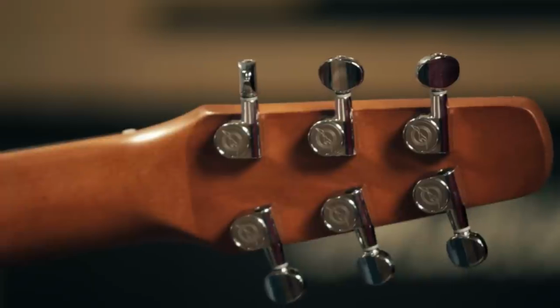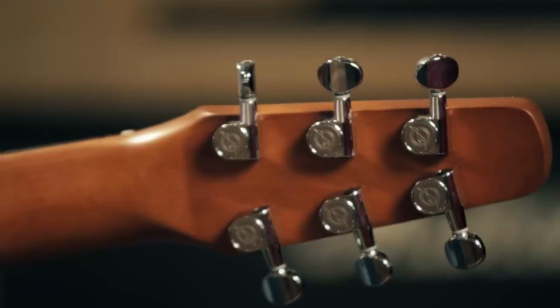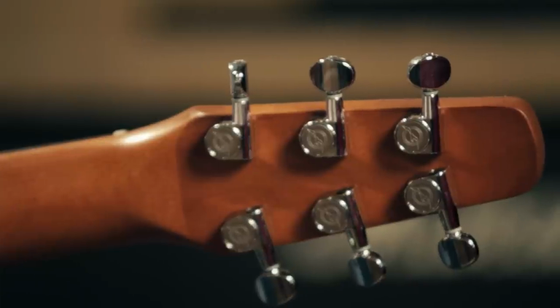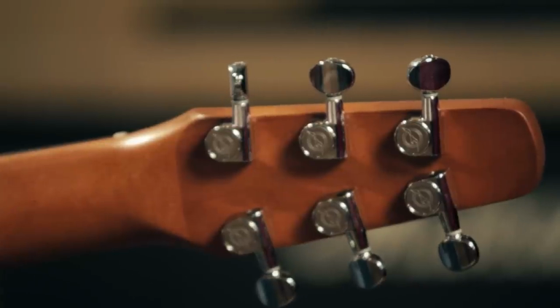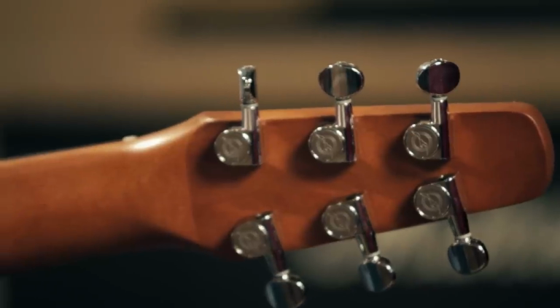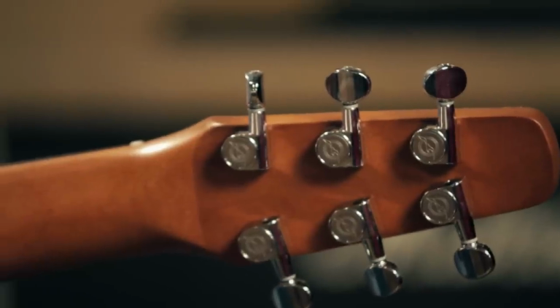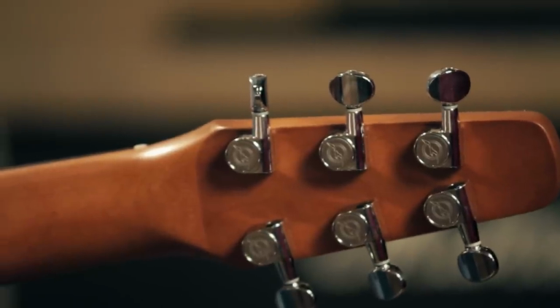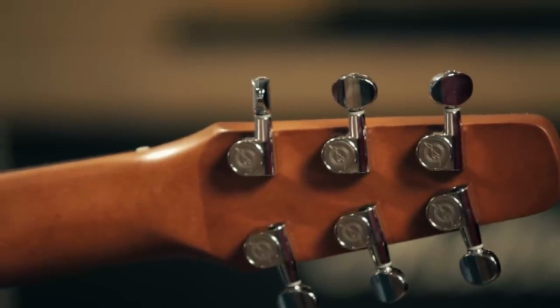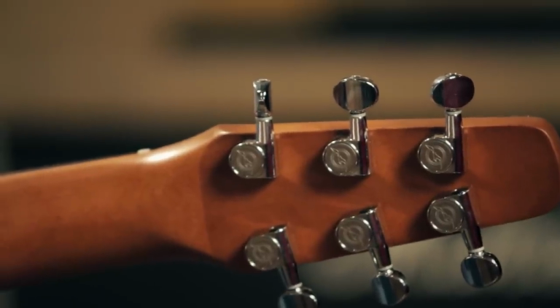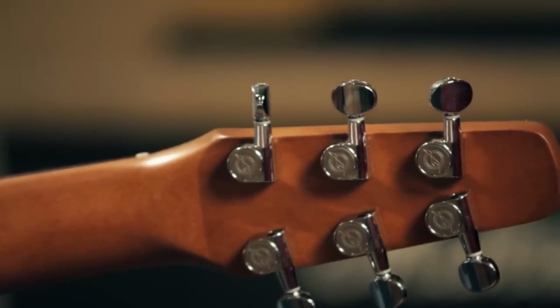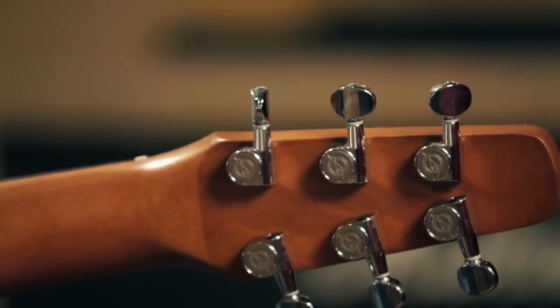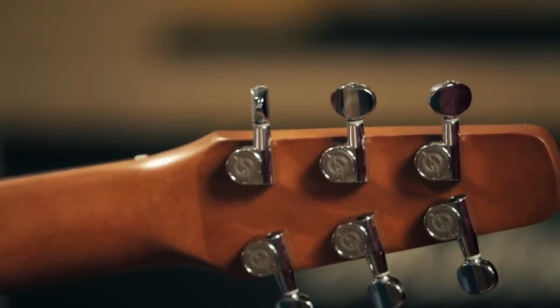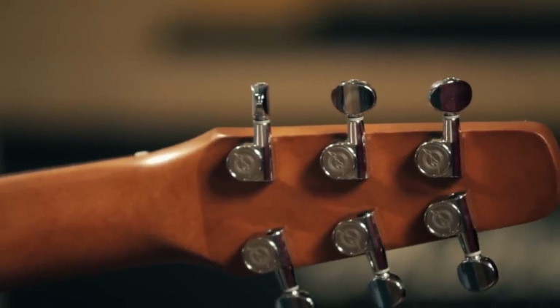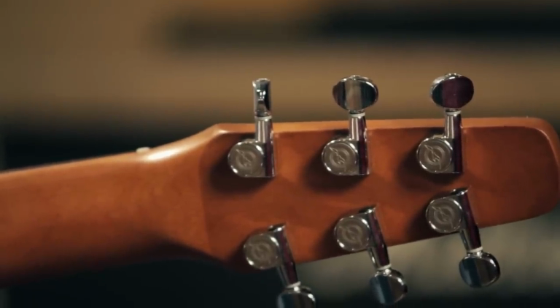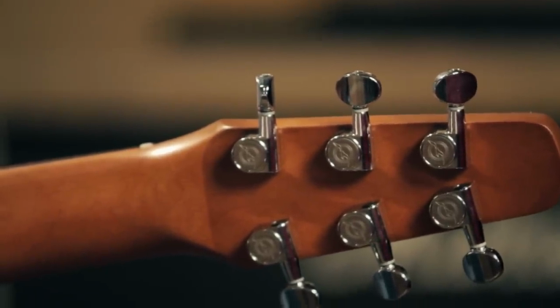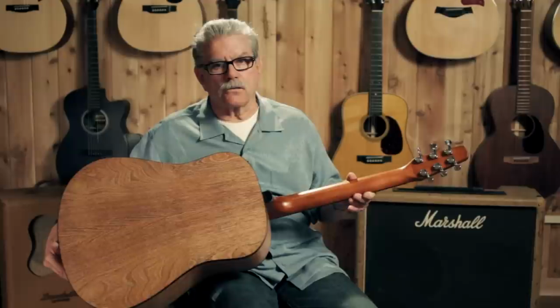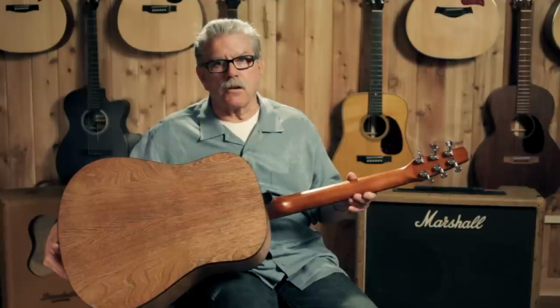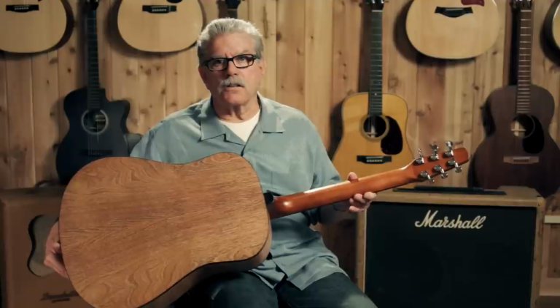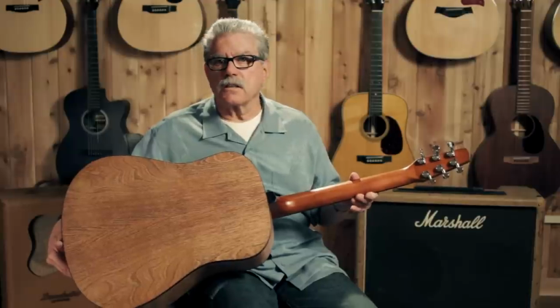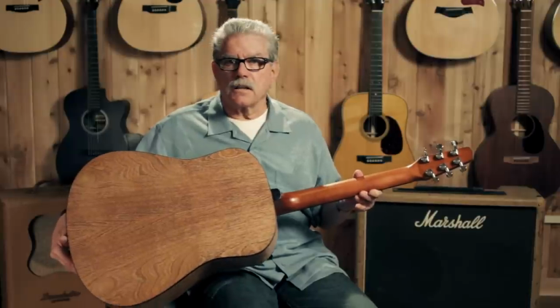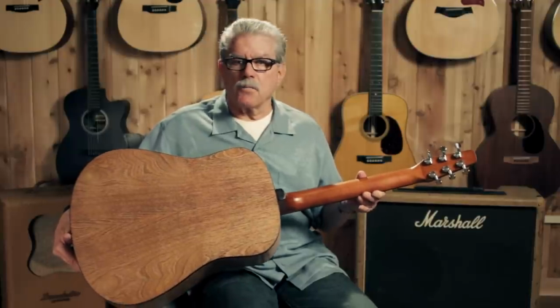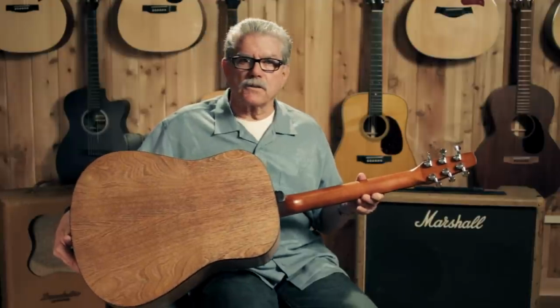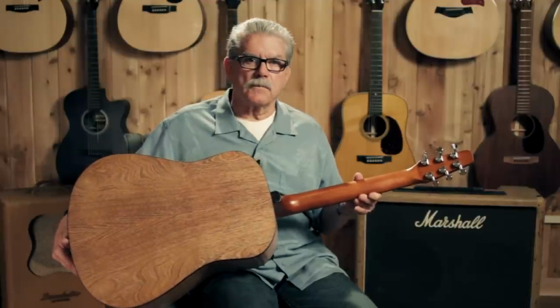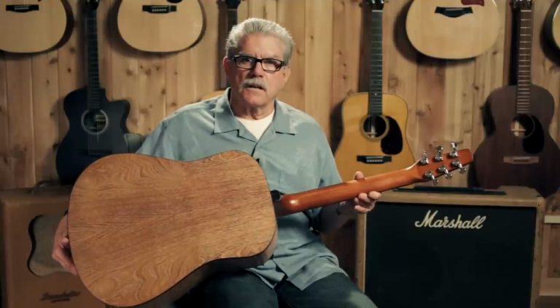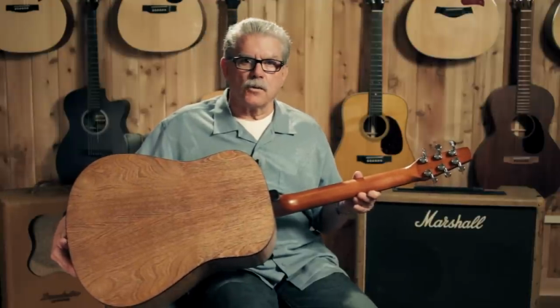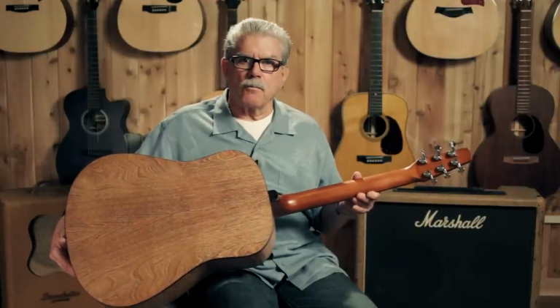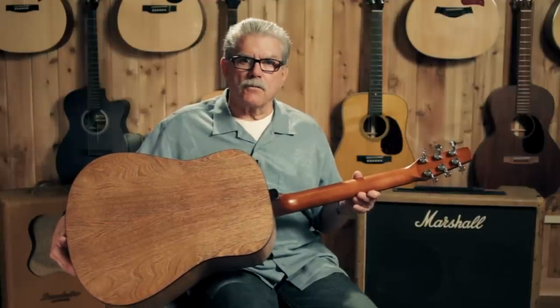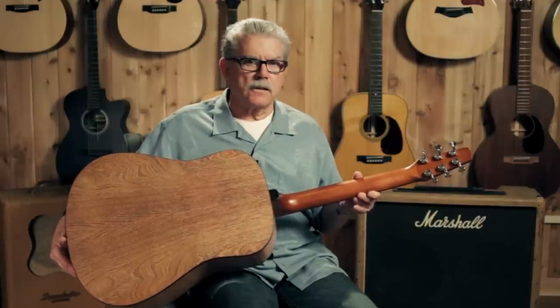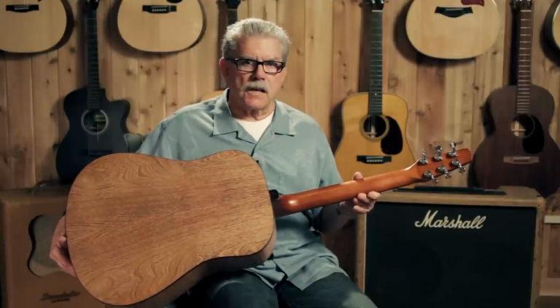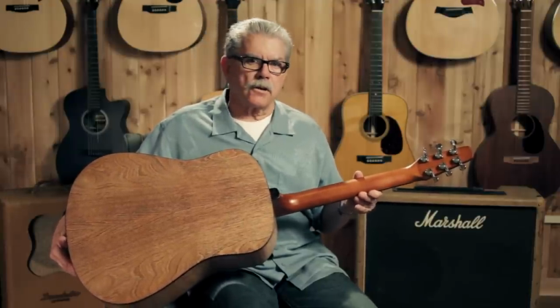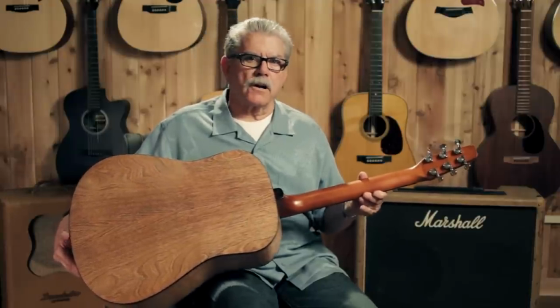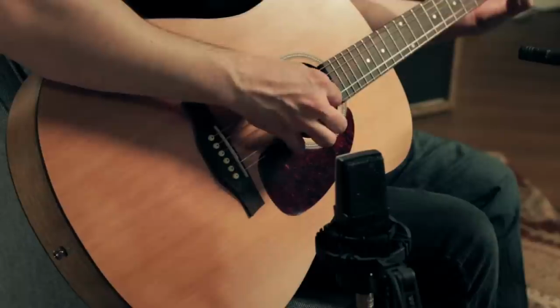The tuners are die cast chrome, which is common in the industry. These are great ones. Like most of them, if you don't break one, it's never going to wear out.